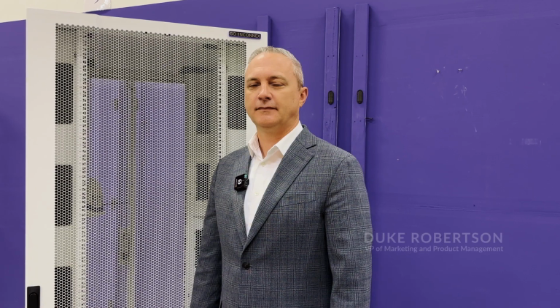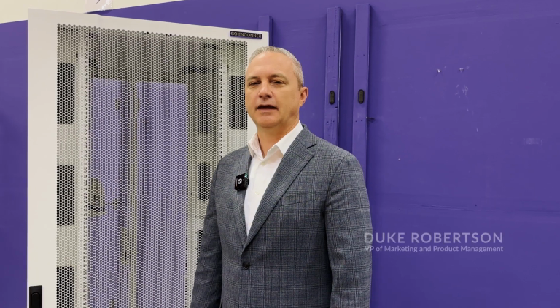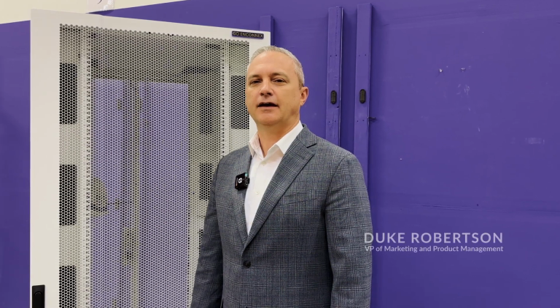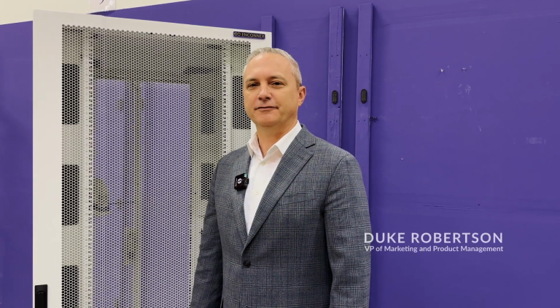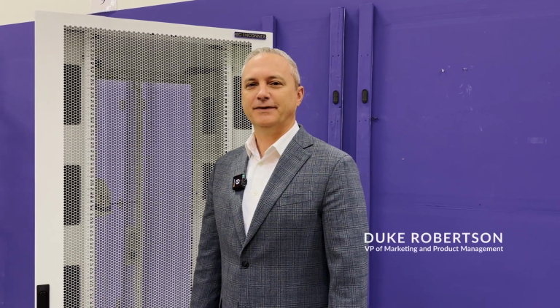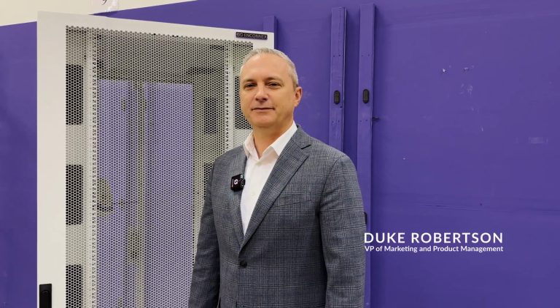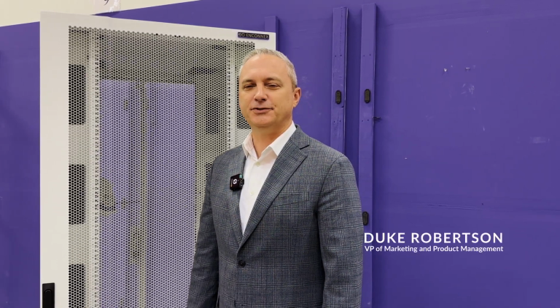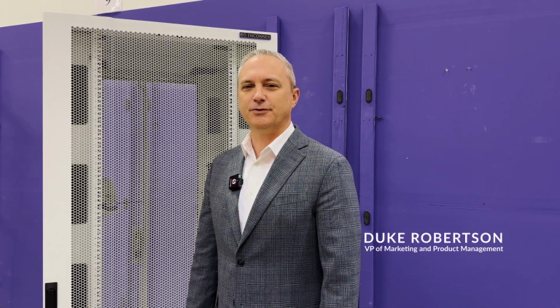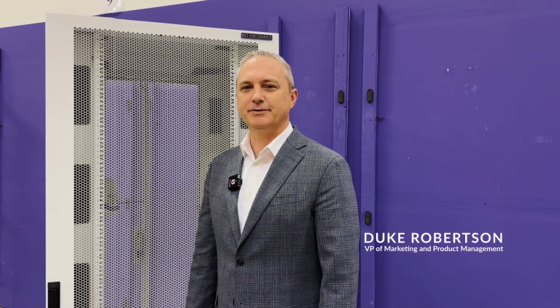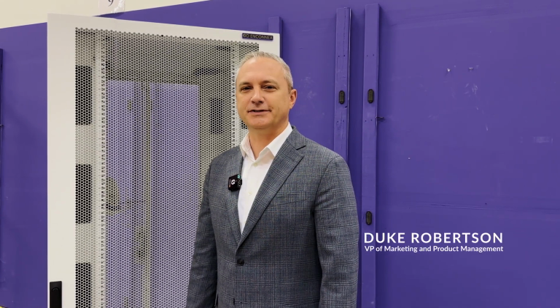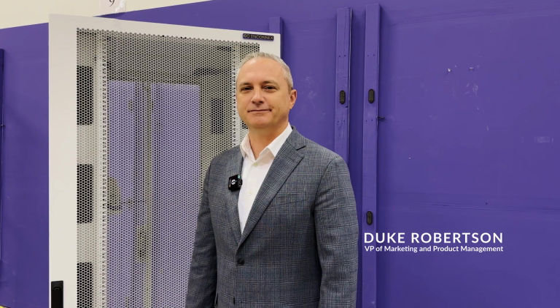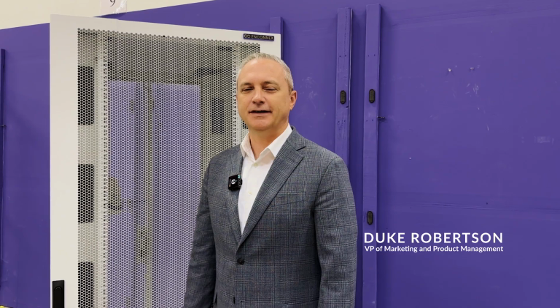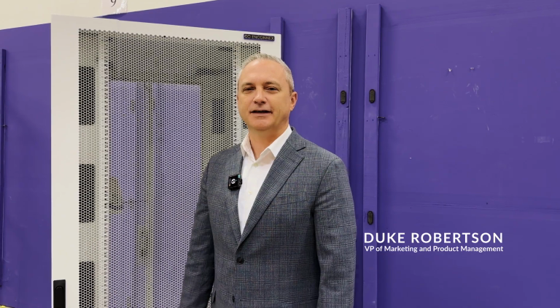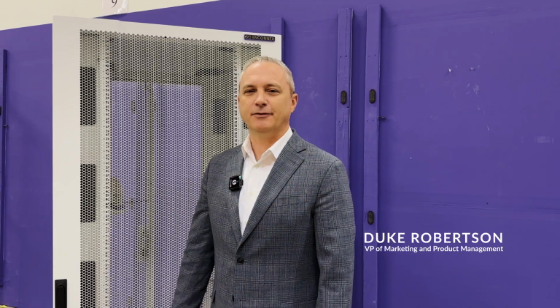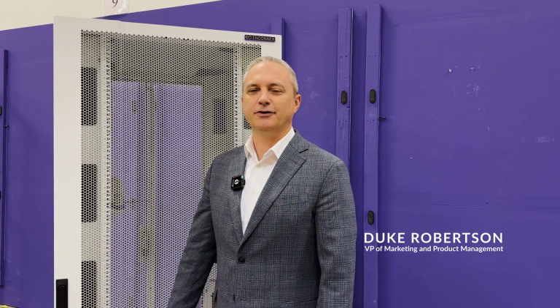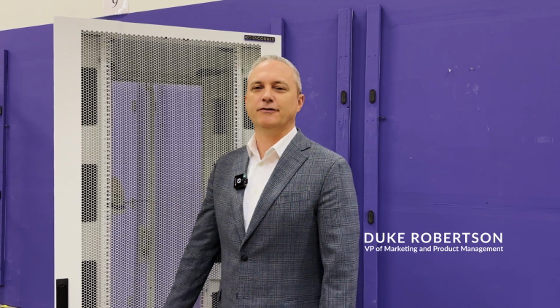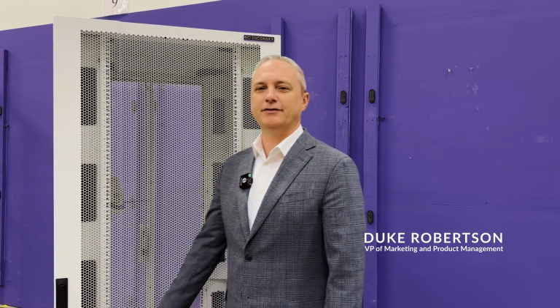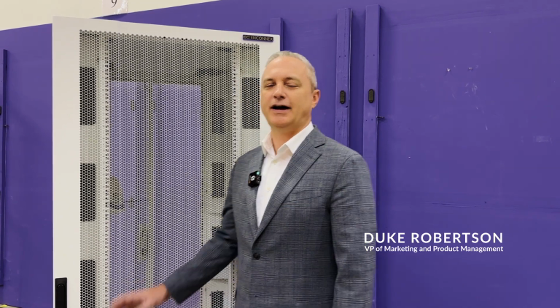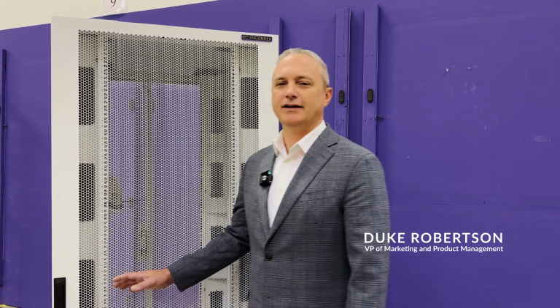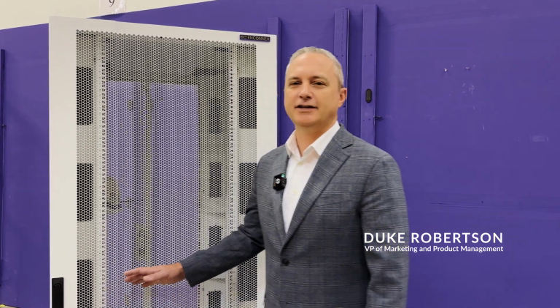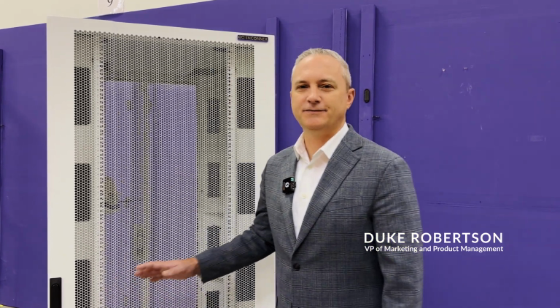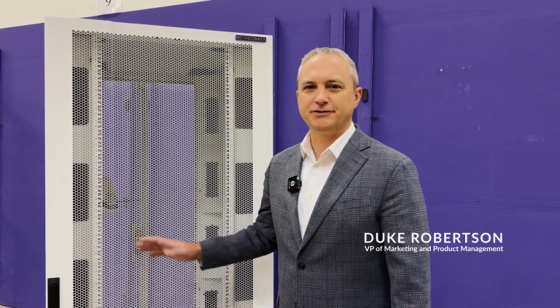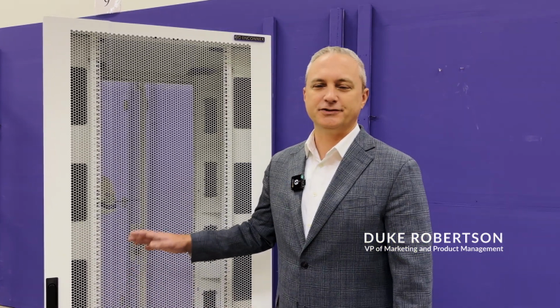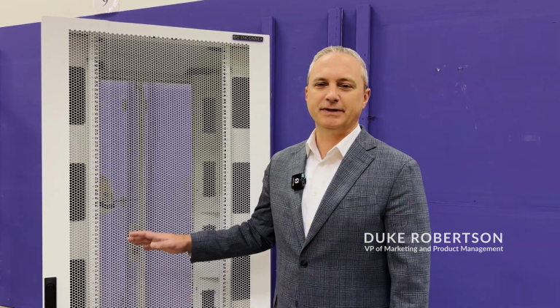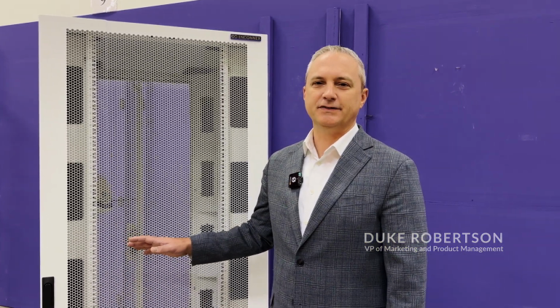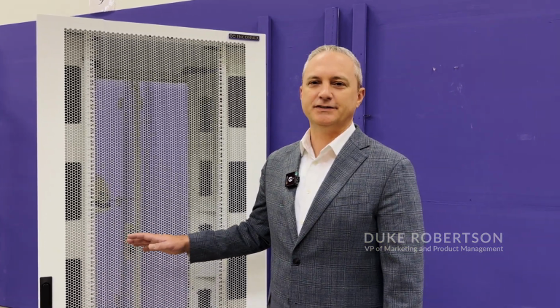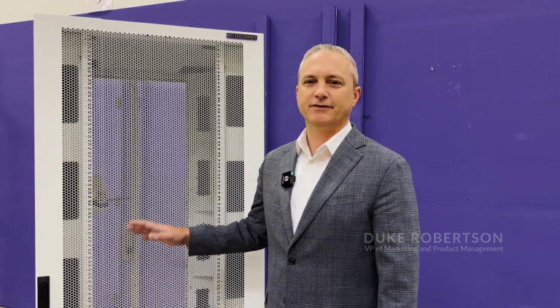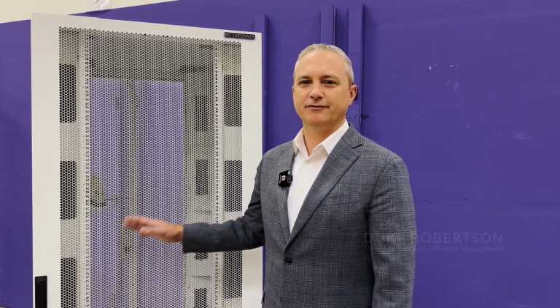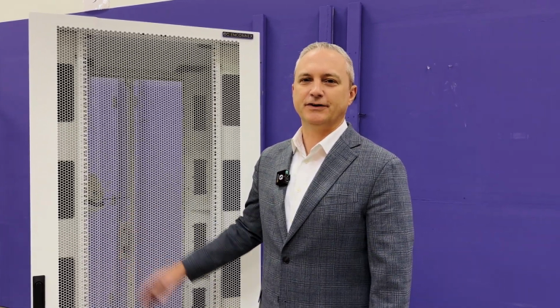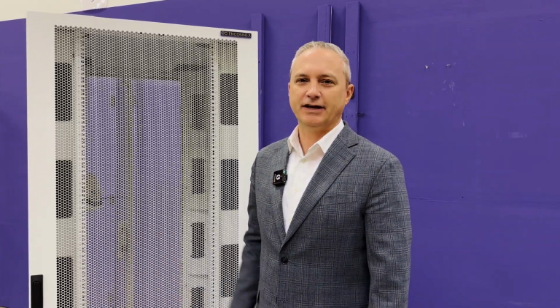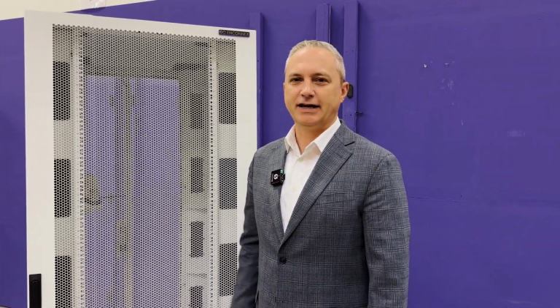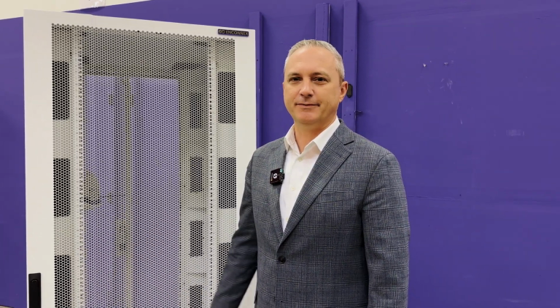Hi, my name is Duke Robertson, and I want to go over the highlights, features, and benefits of our InfiniRack cabinet.